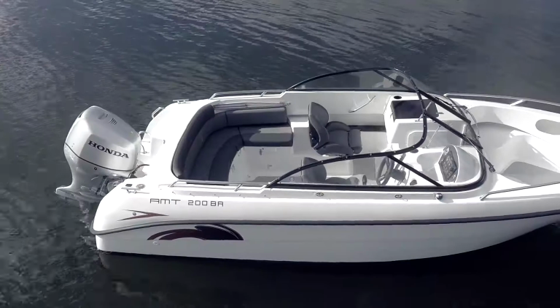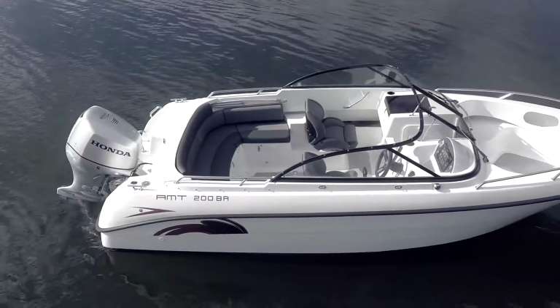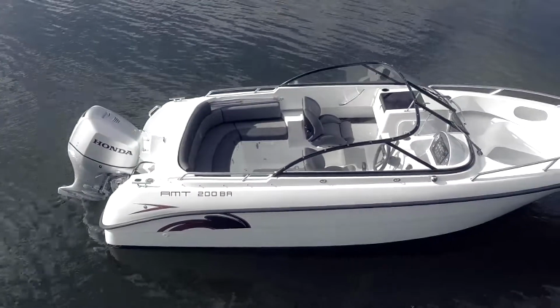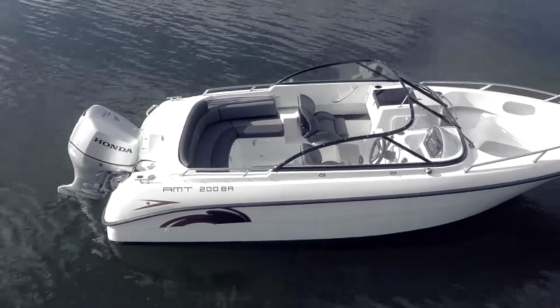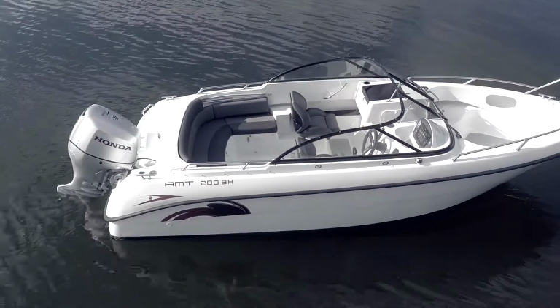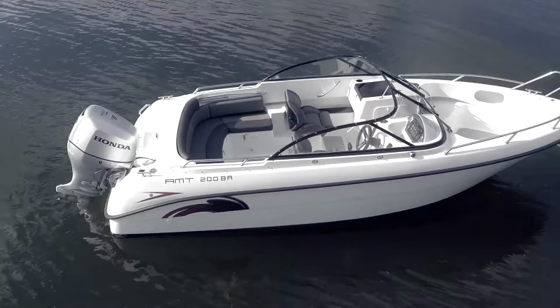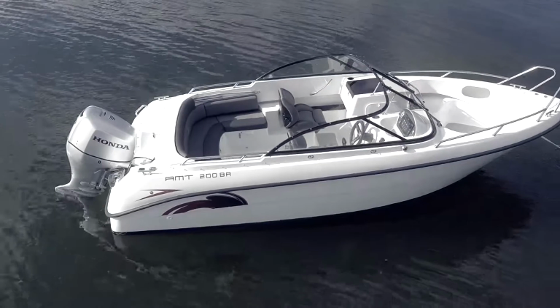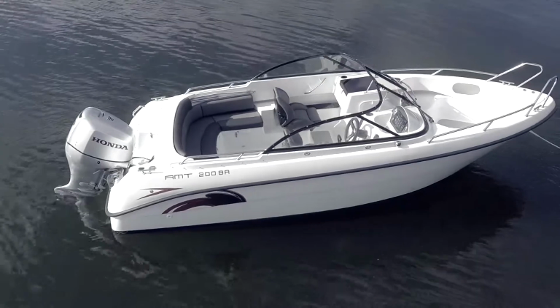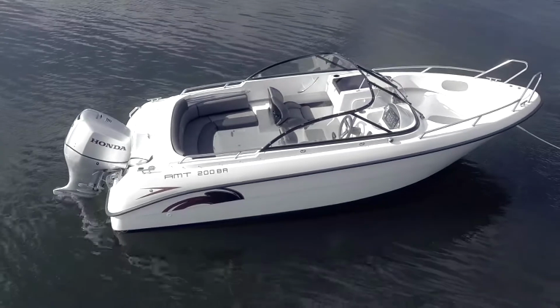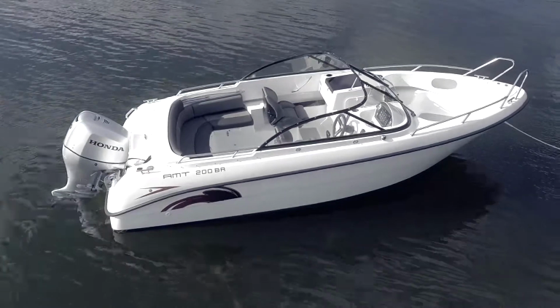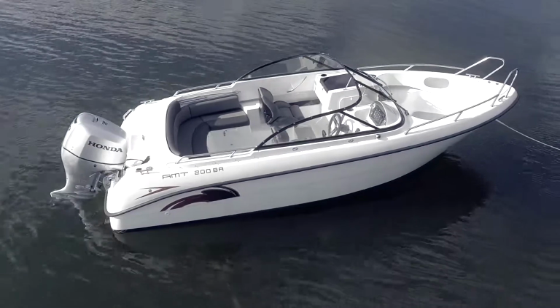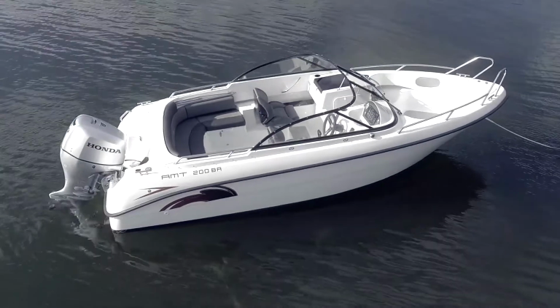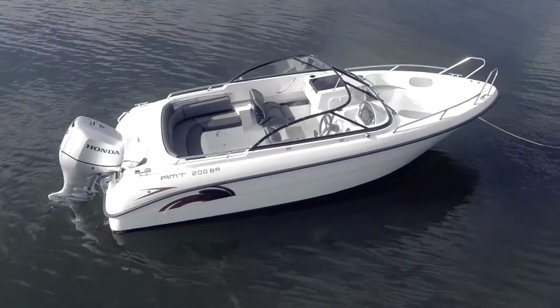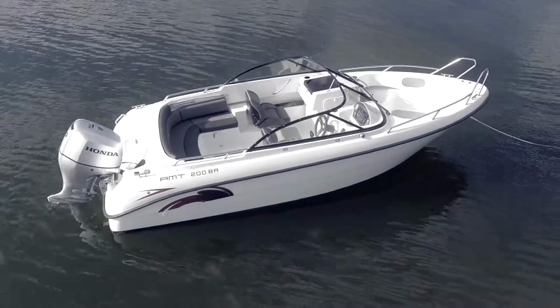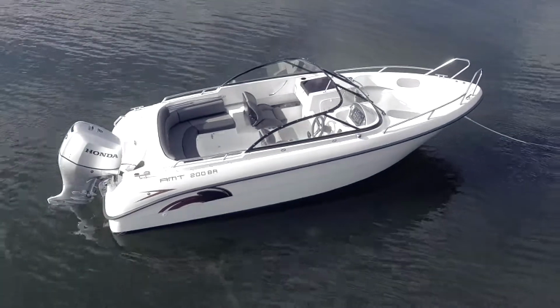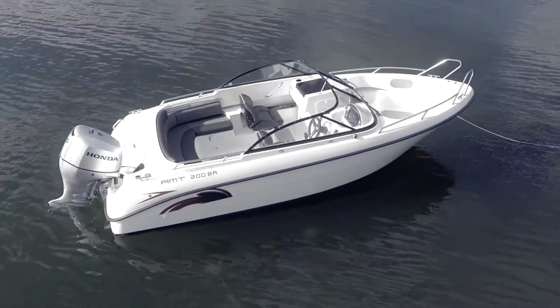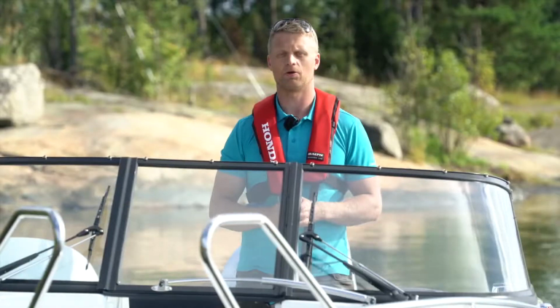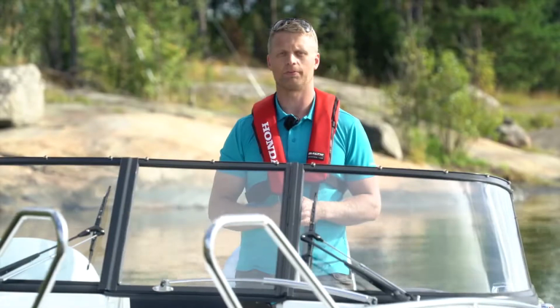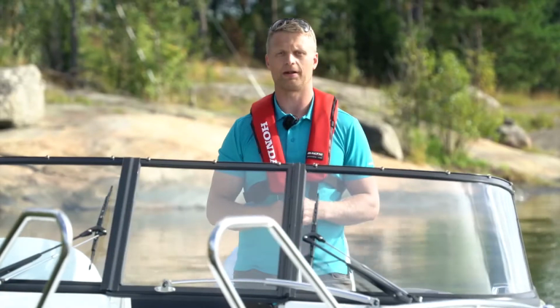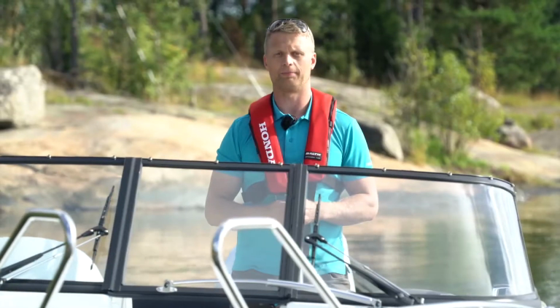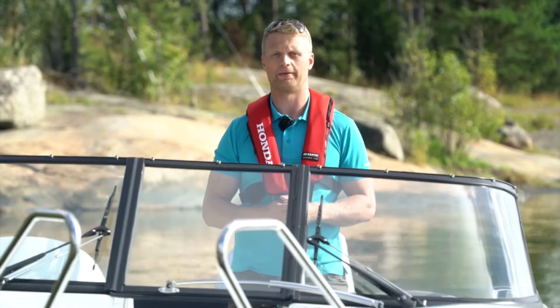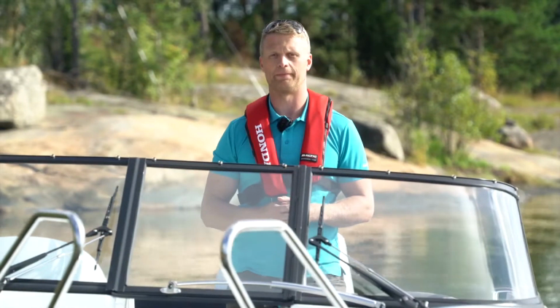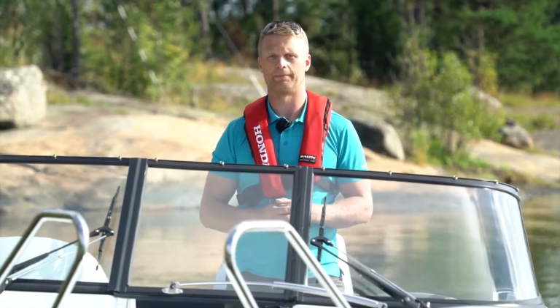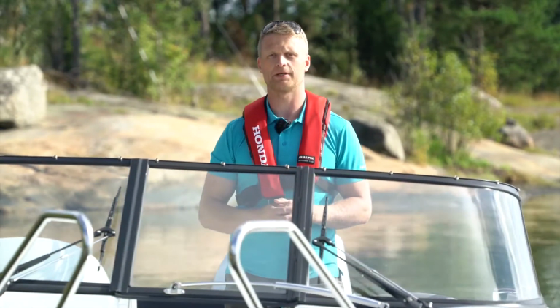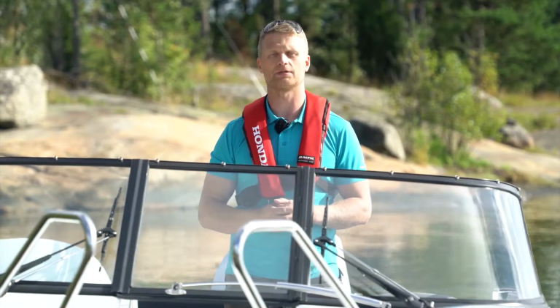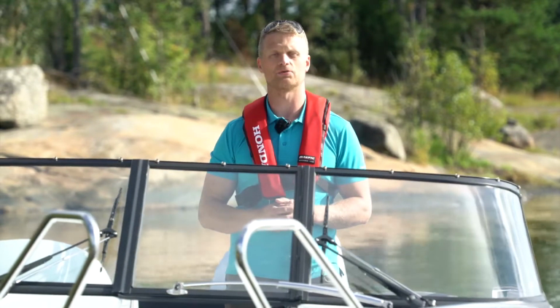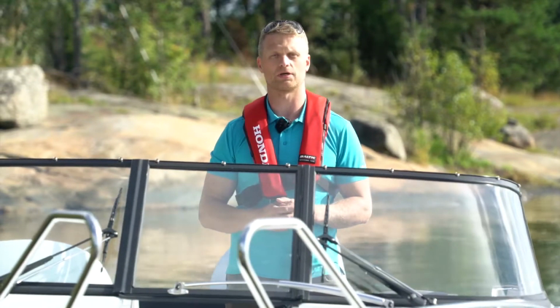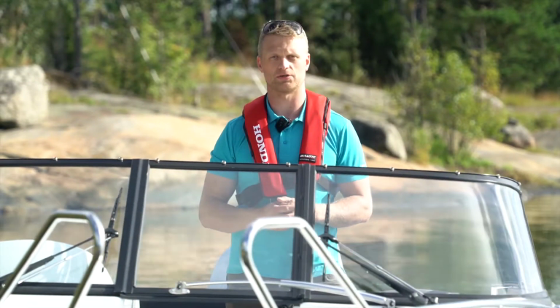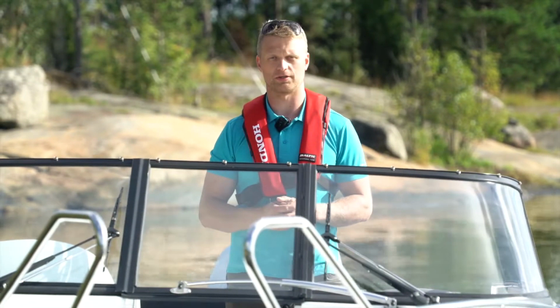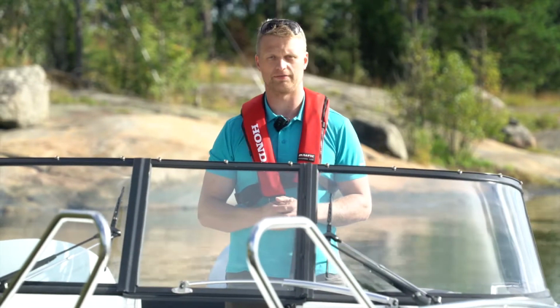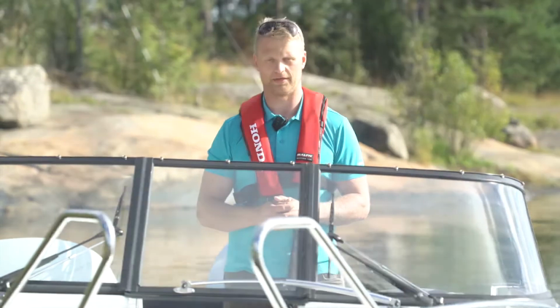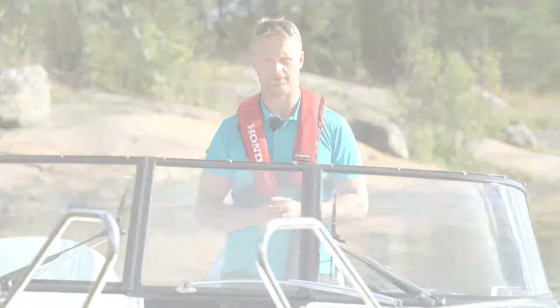Tervetuloa tutustumaan veneeseen lähemmin kauppiaillemme. Kiitos kun katsoit videon.